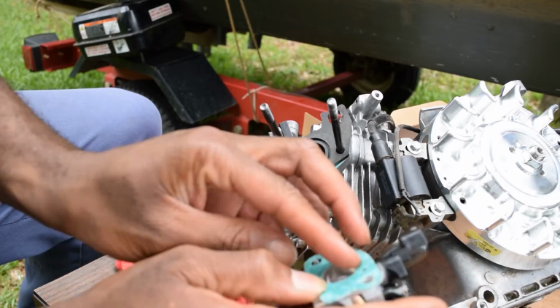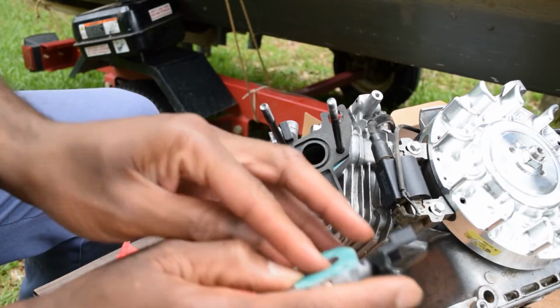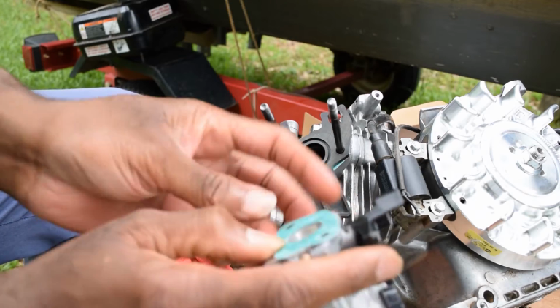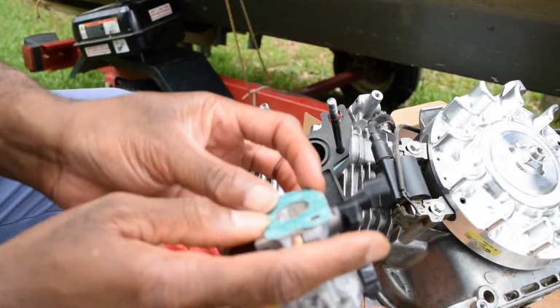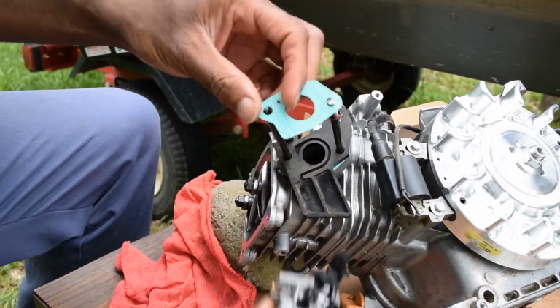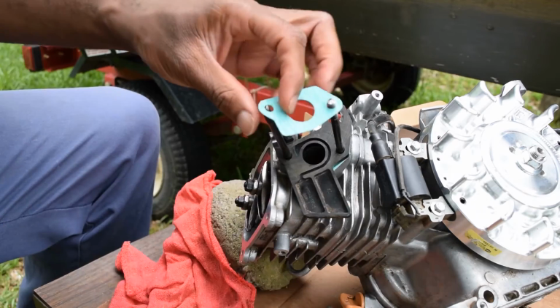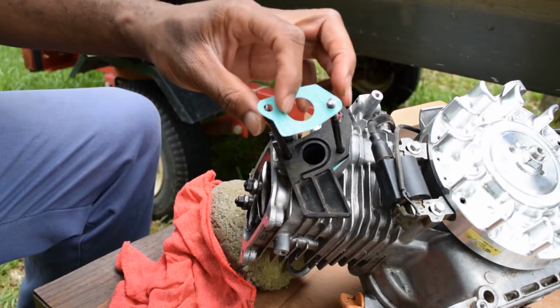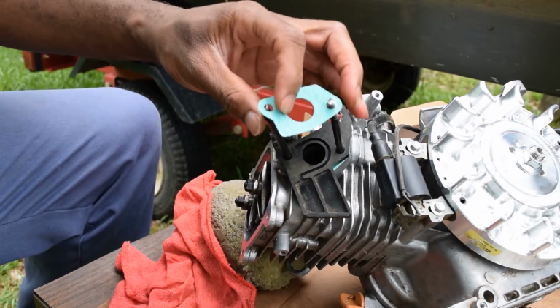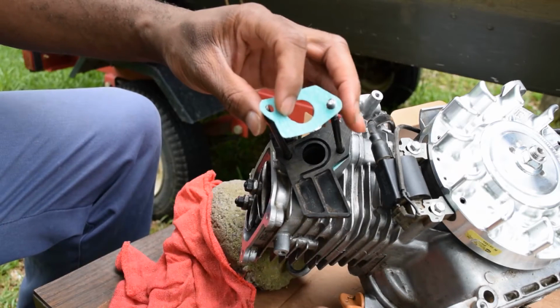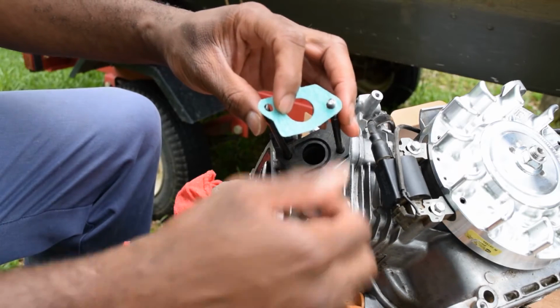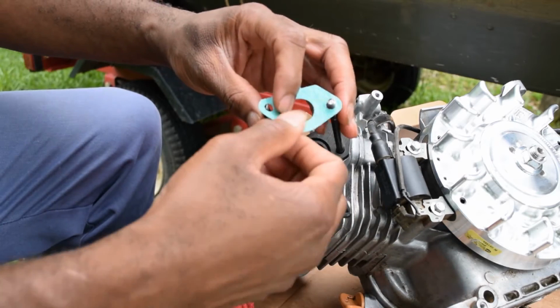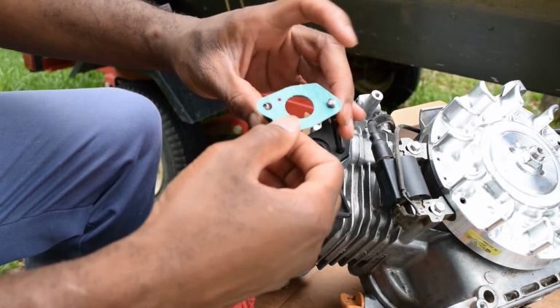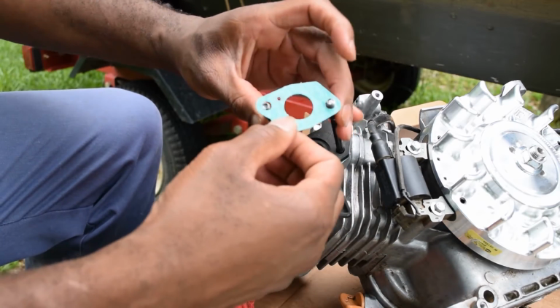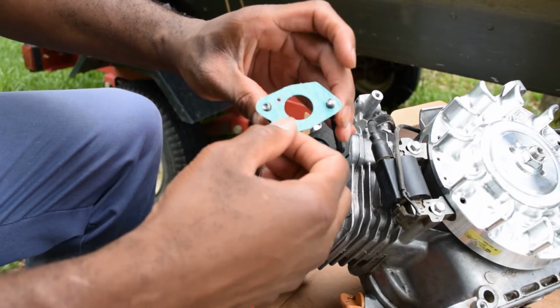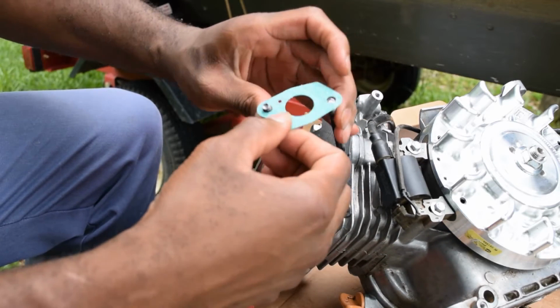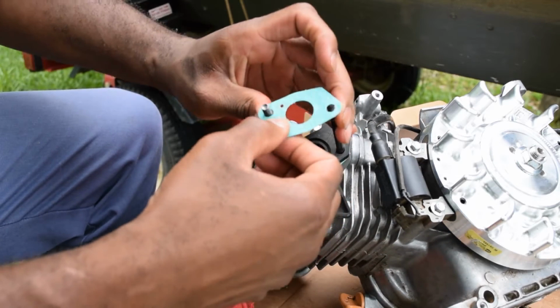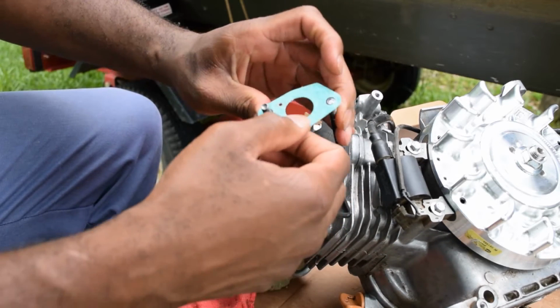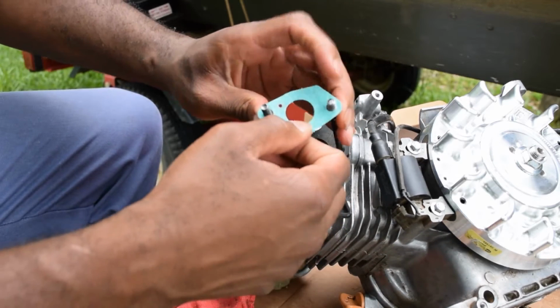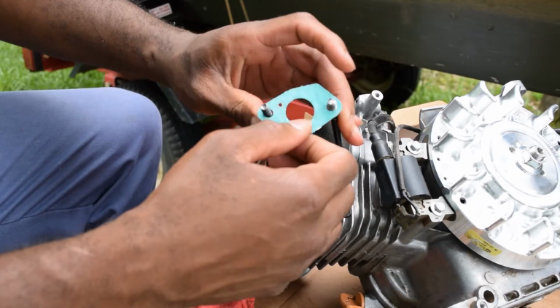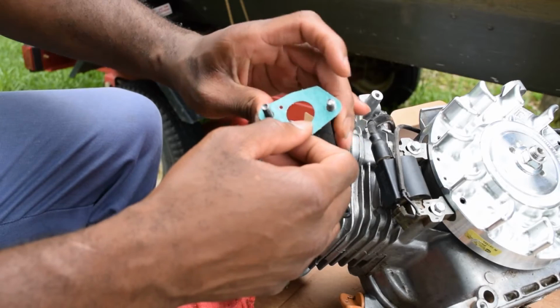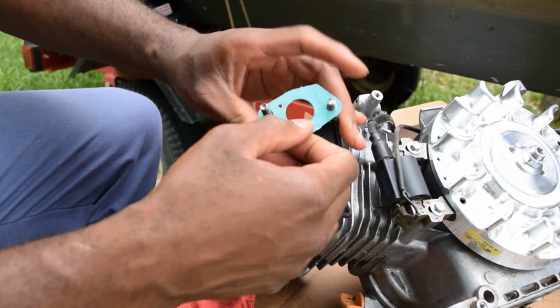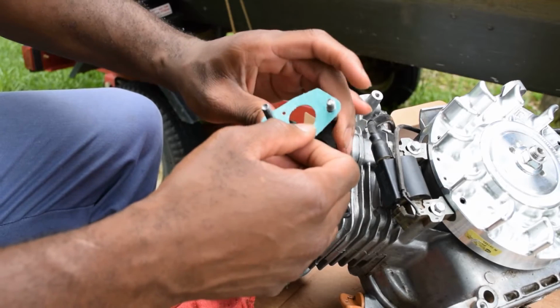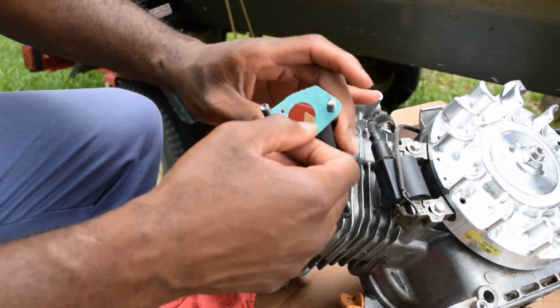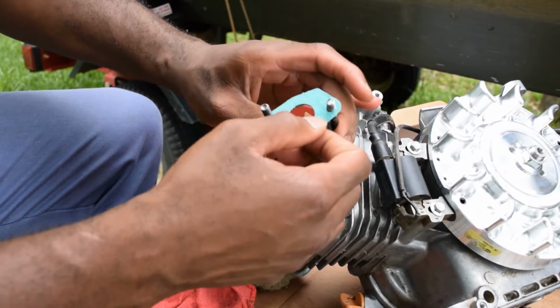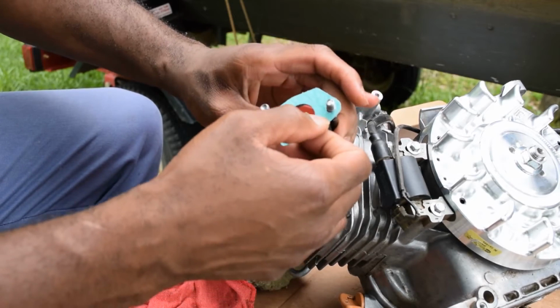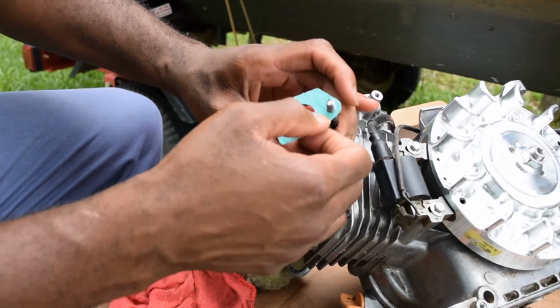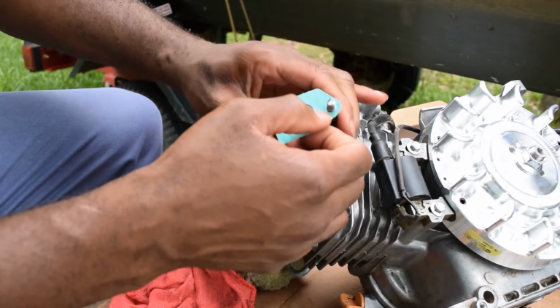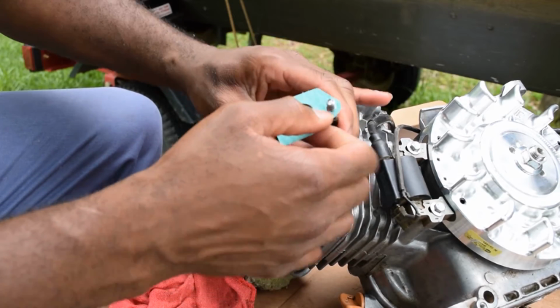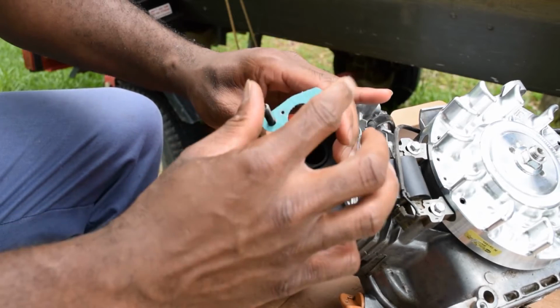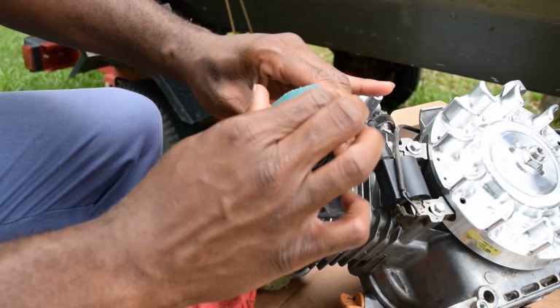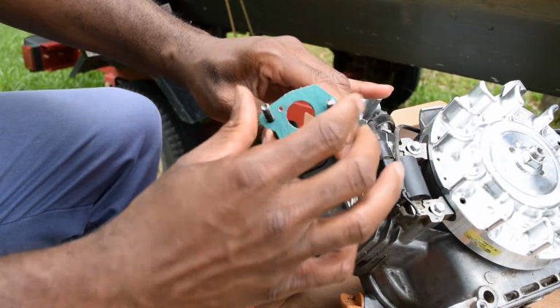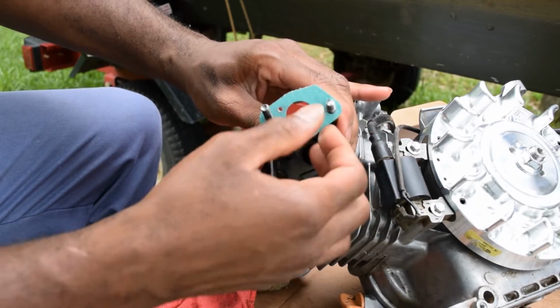Gasket time. Putting on that — very odd — this gasket fits in the carburetor like that, so in that orientation. Come on.